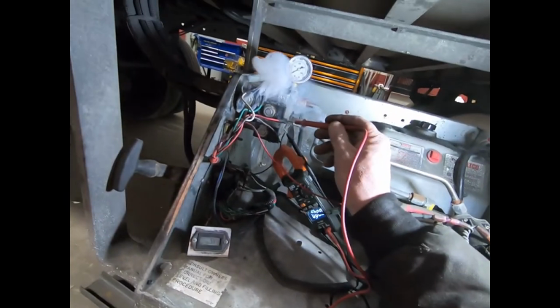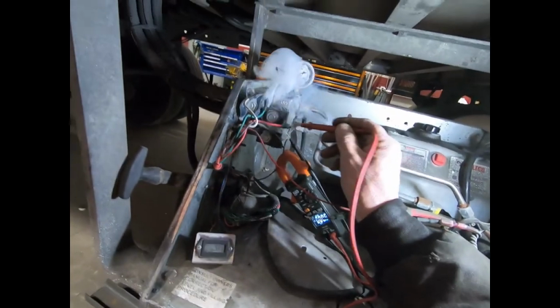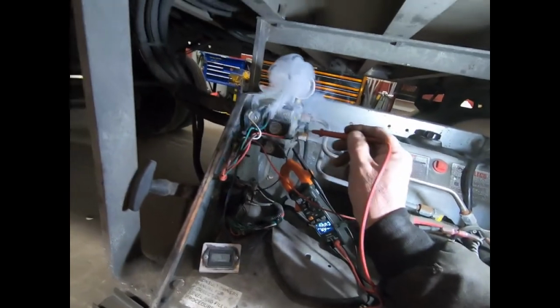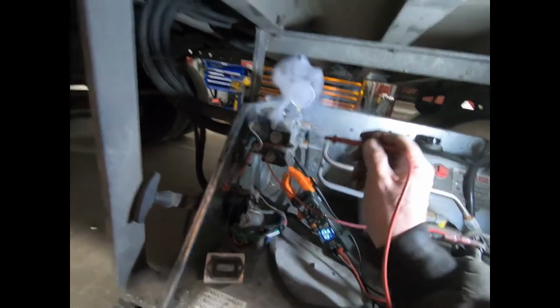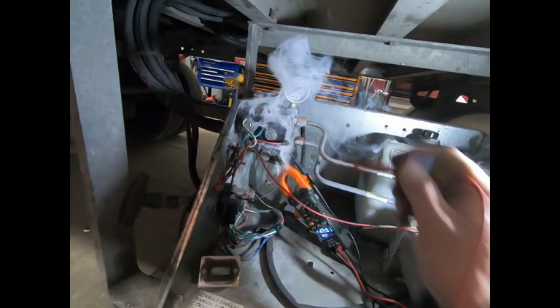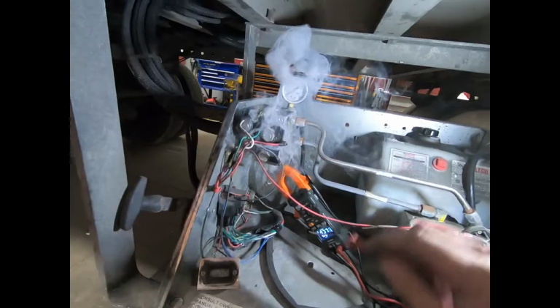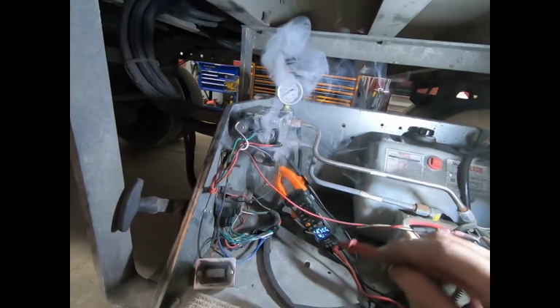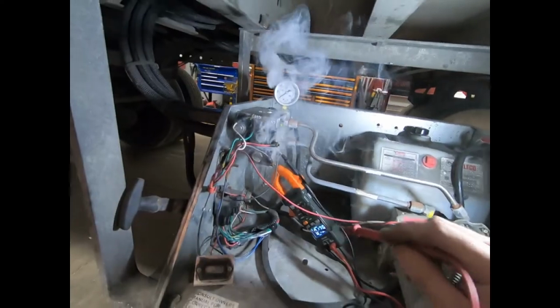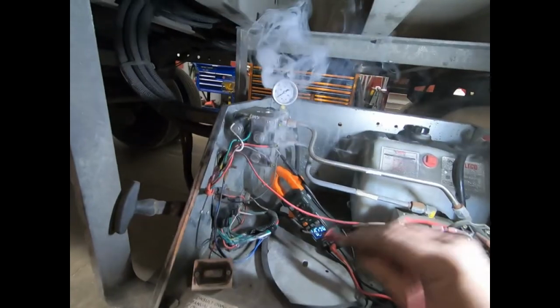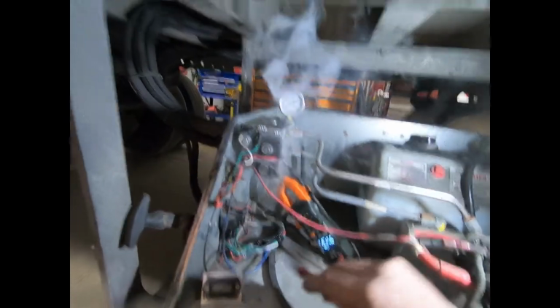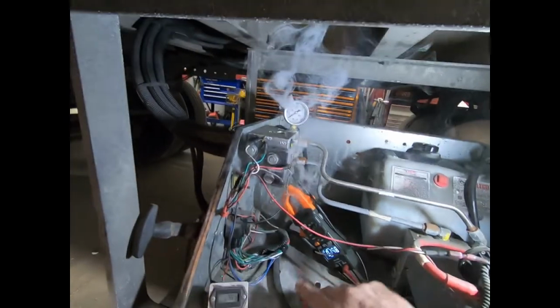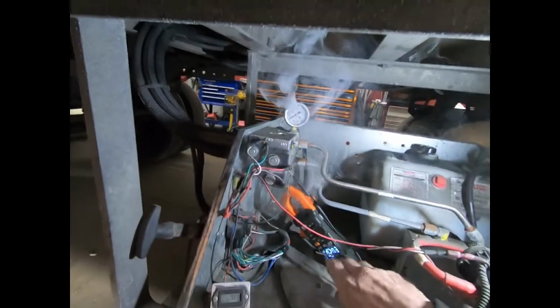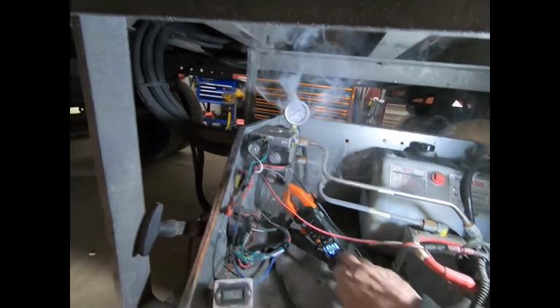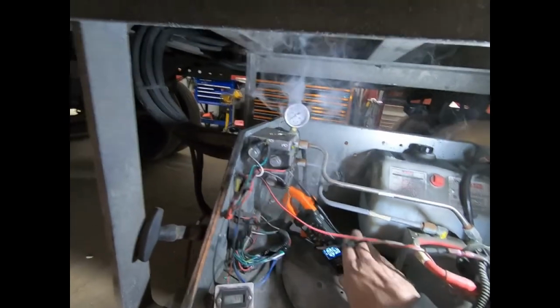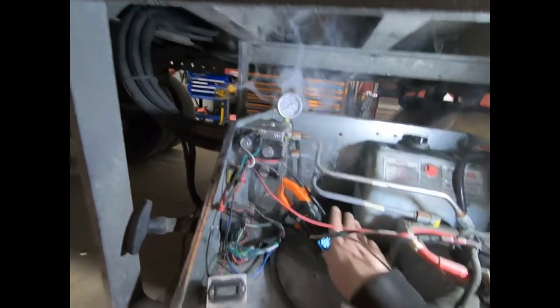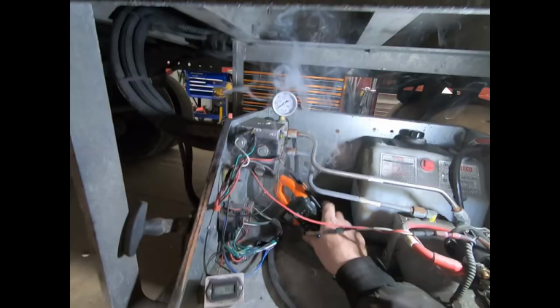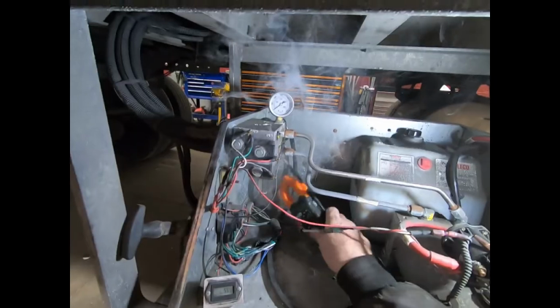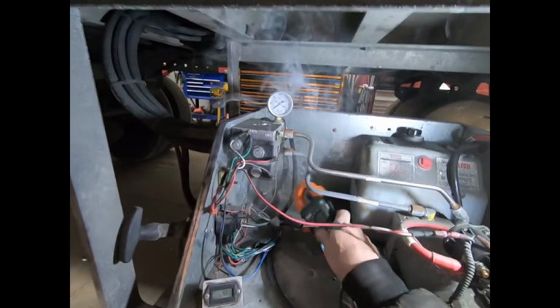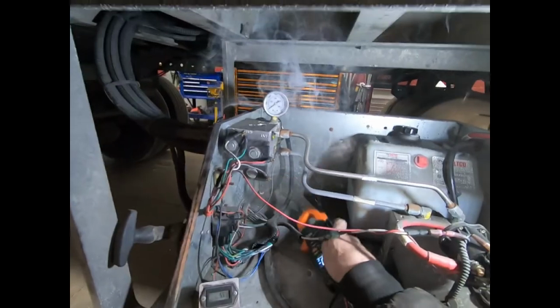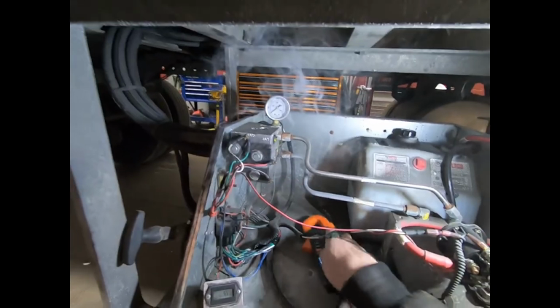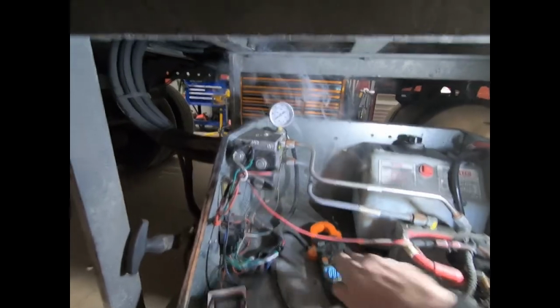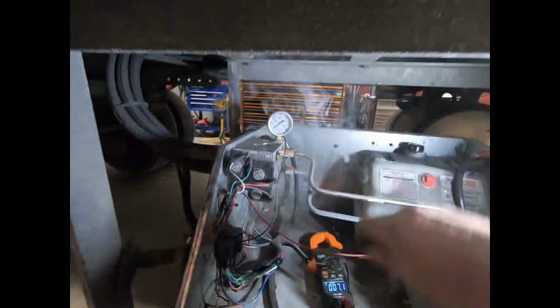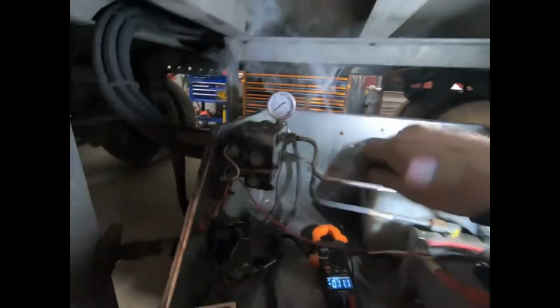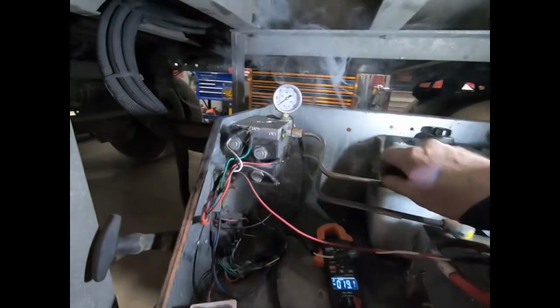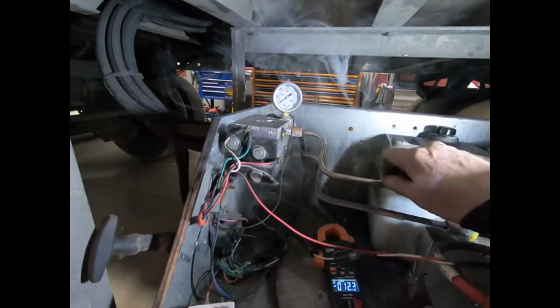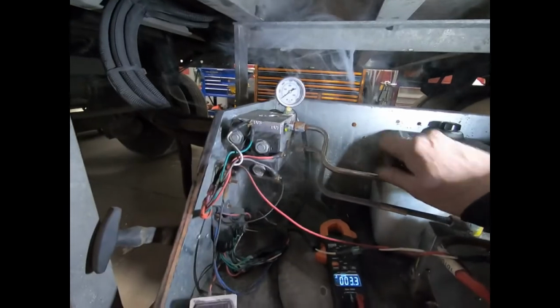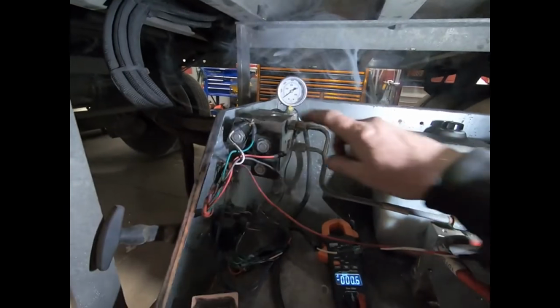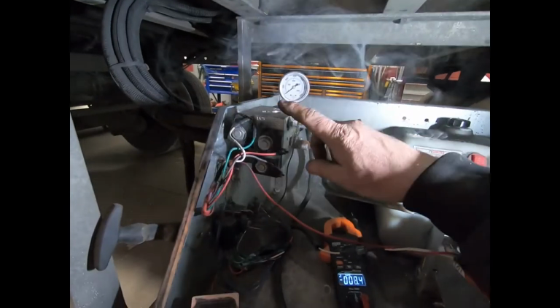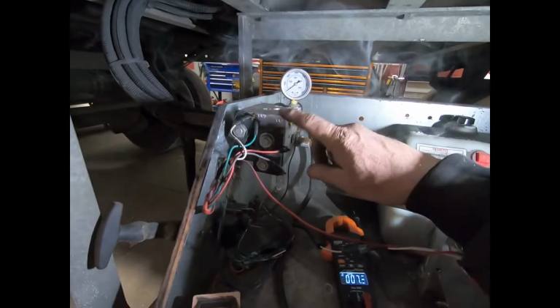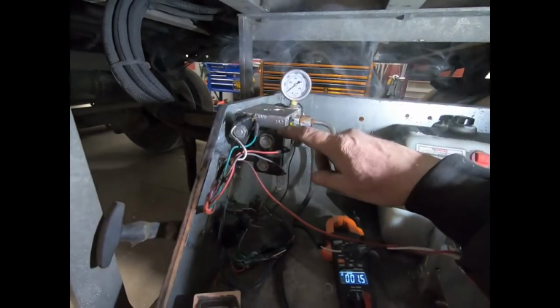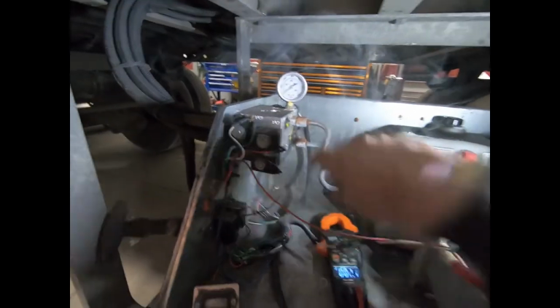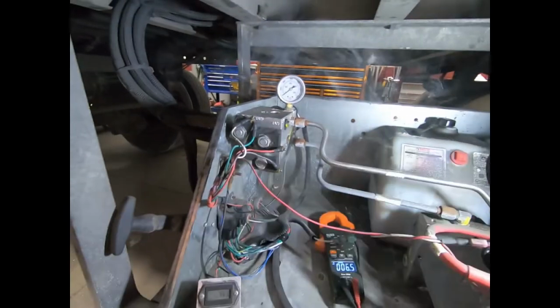We got smoke. I'd say our solenoid coil is bad right here.